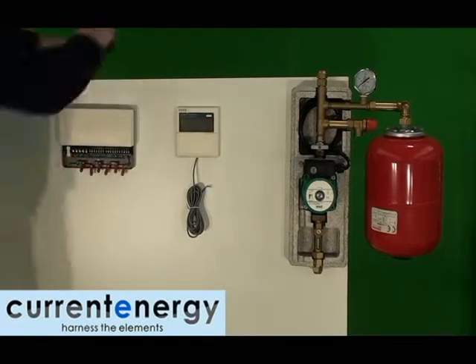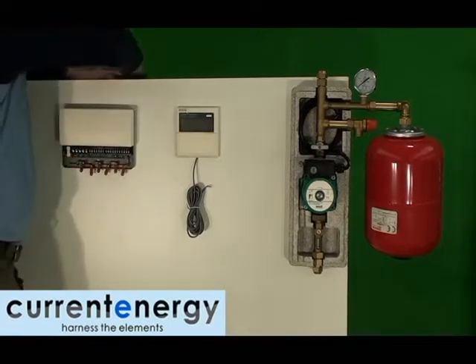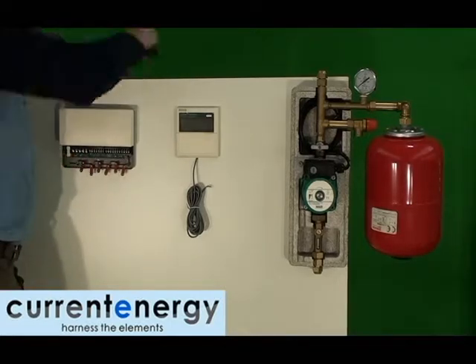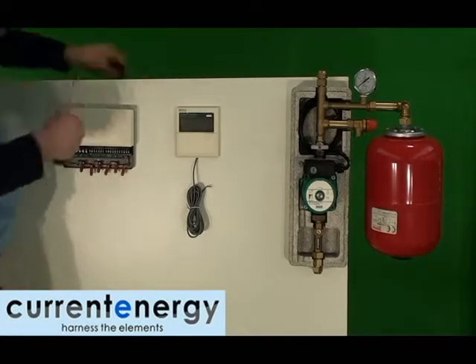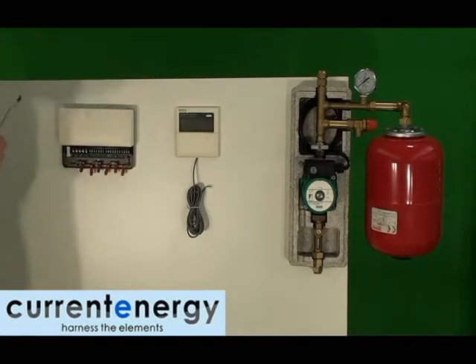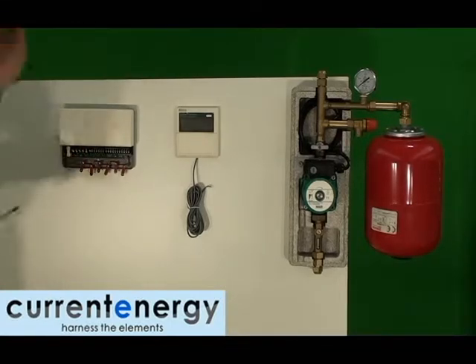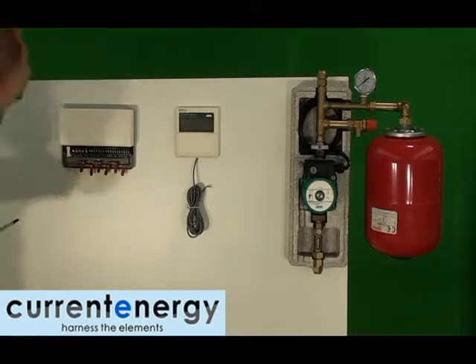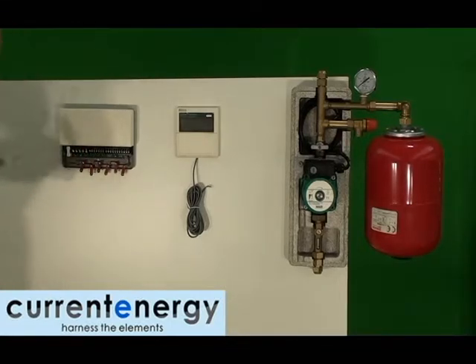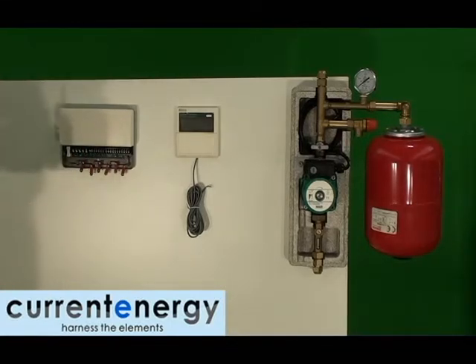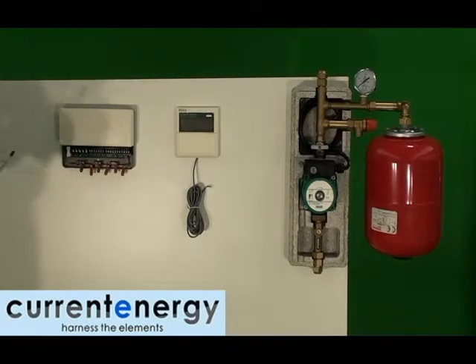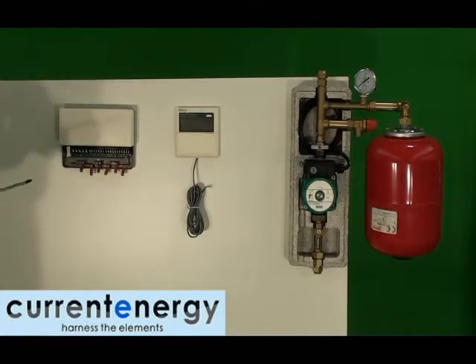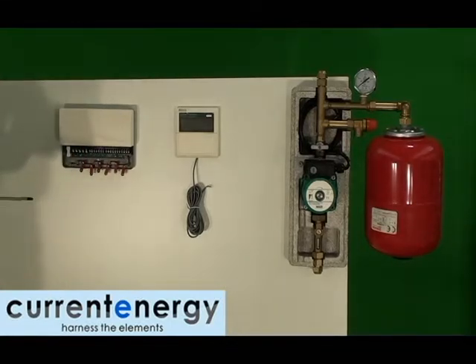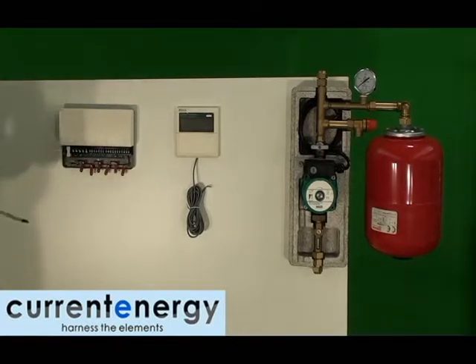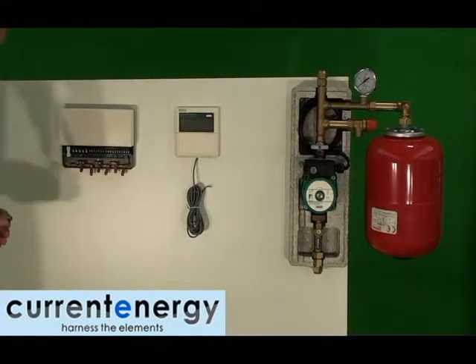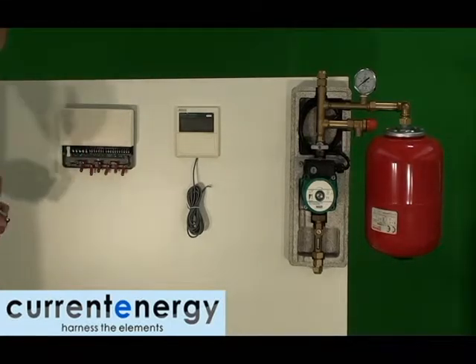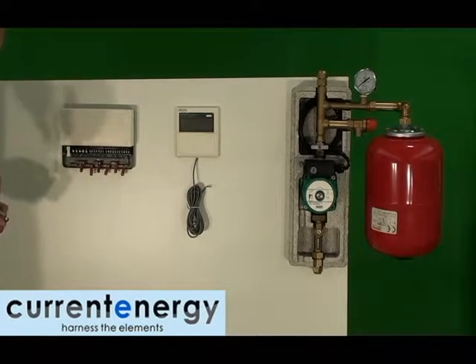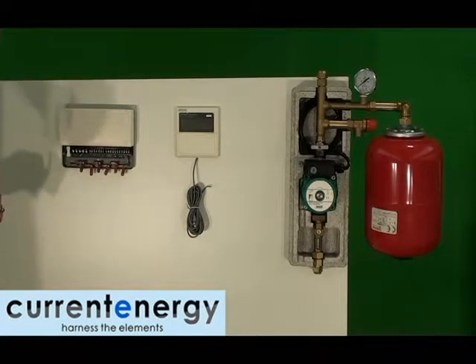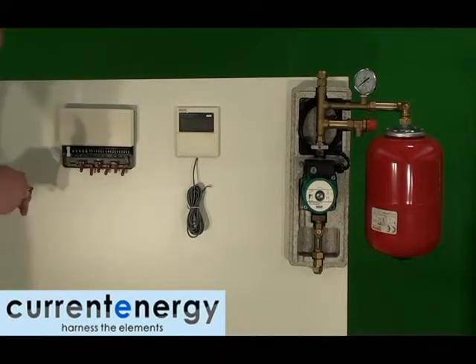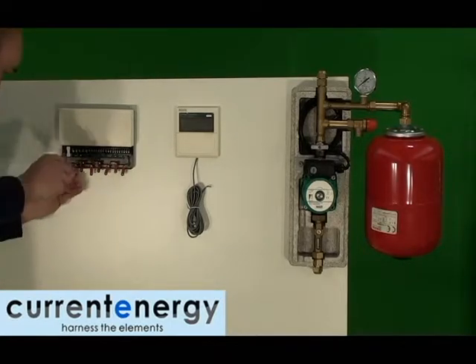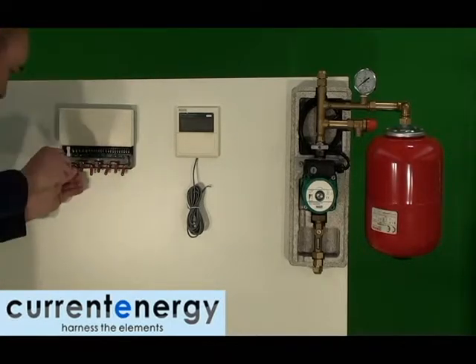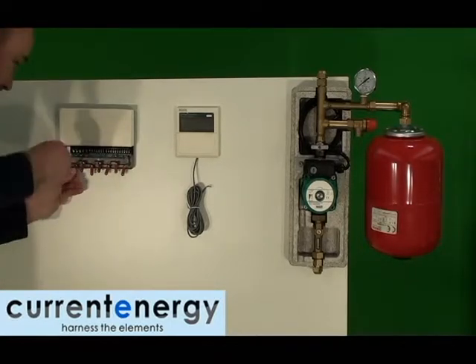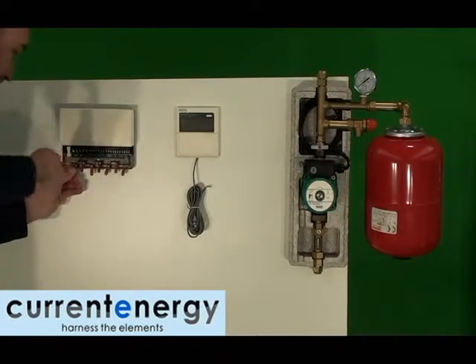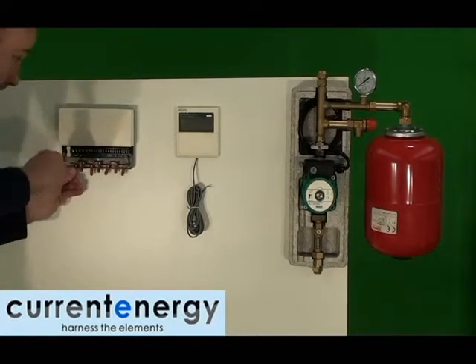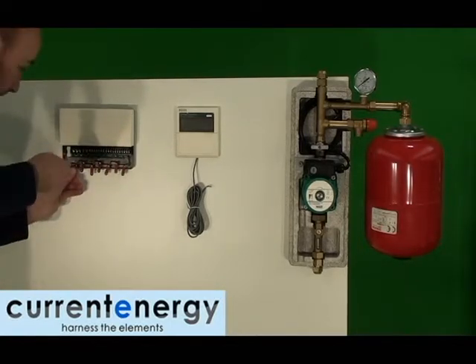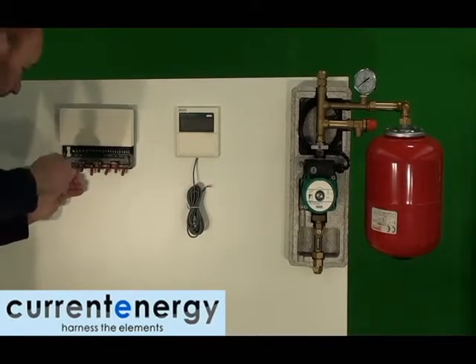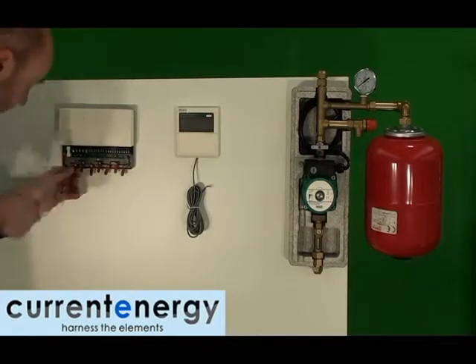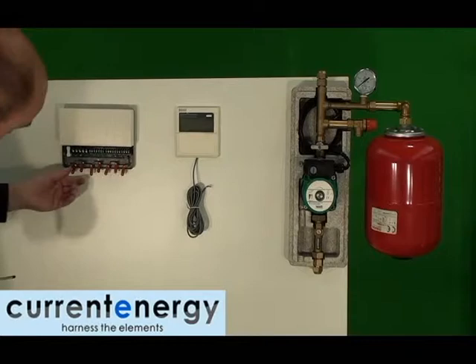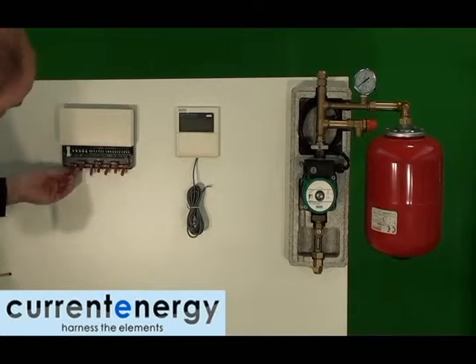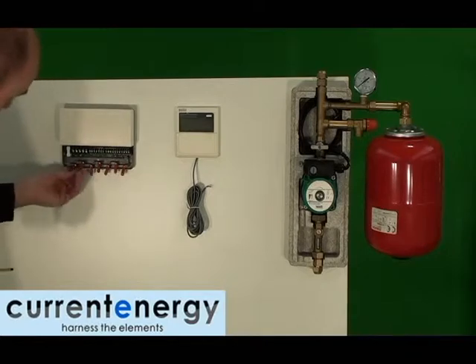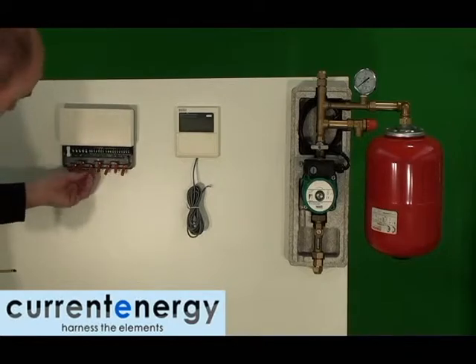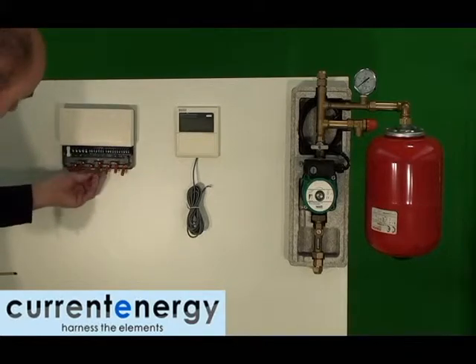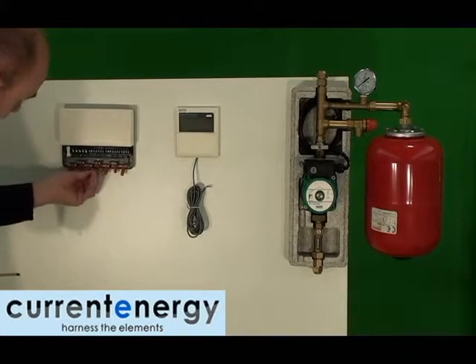Here, you can see the electronic controller, junction box, and pump configuration in a conventional setup.